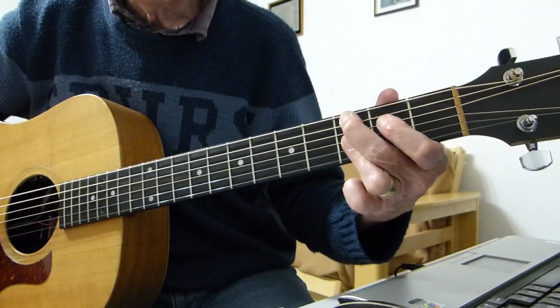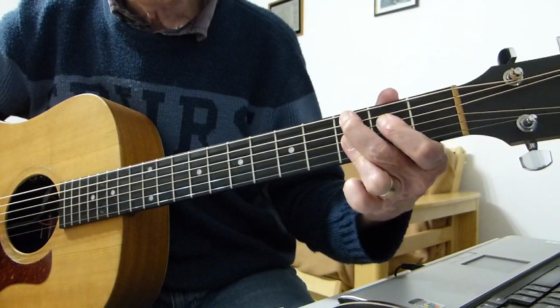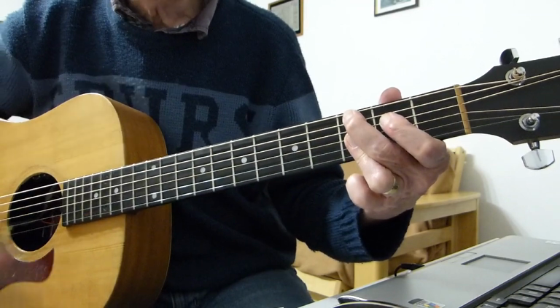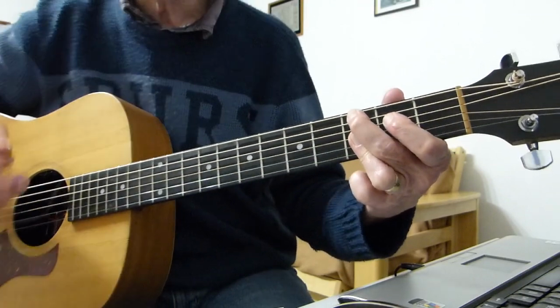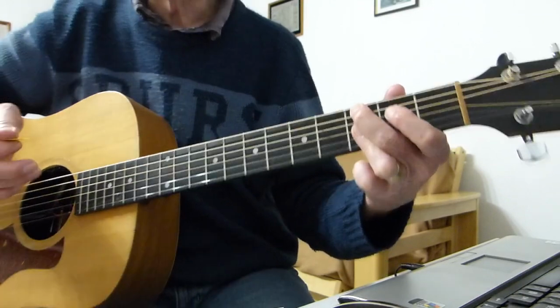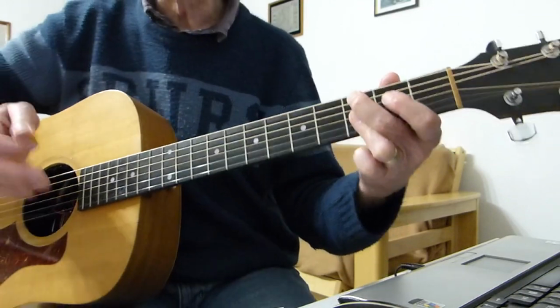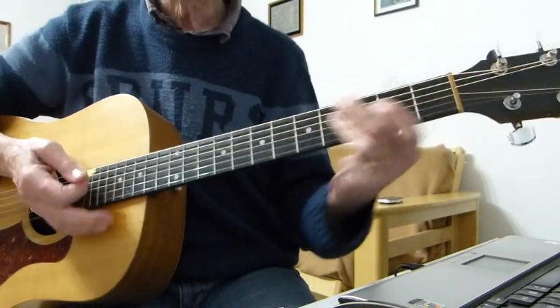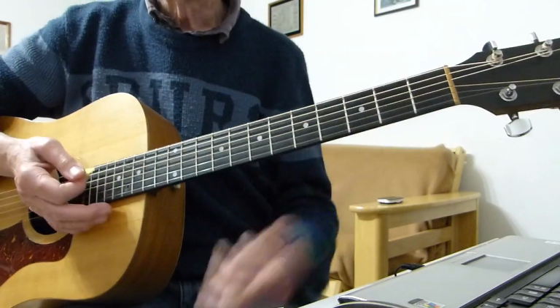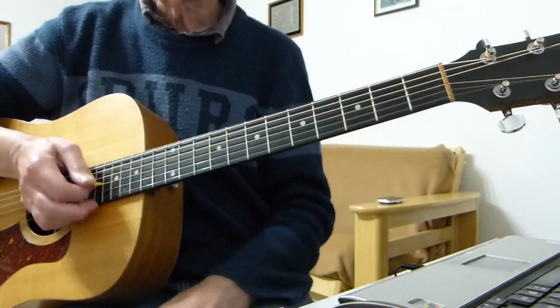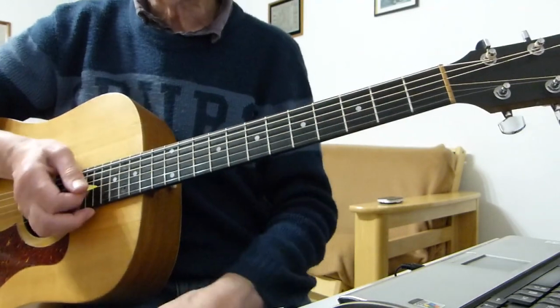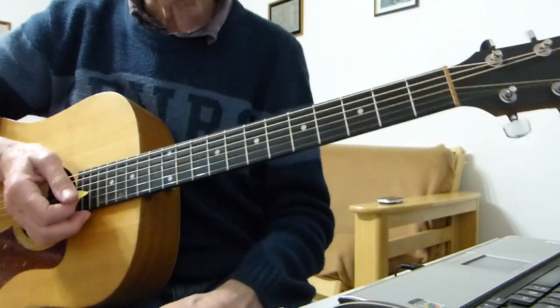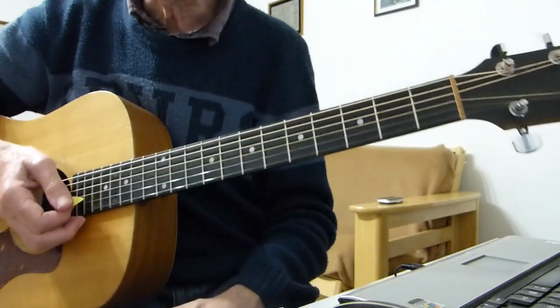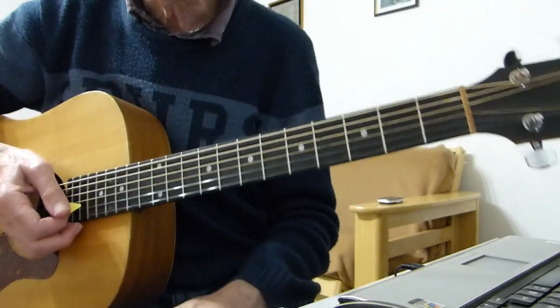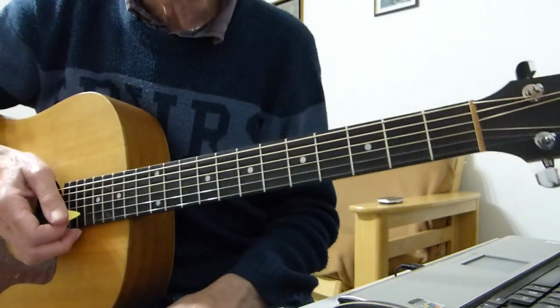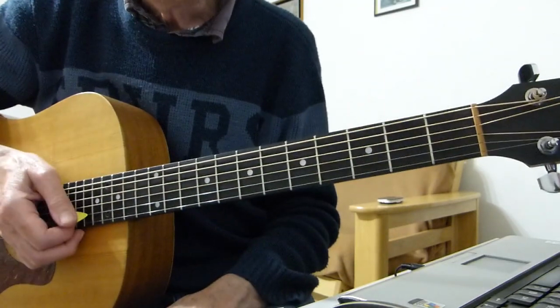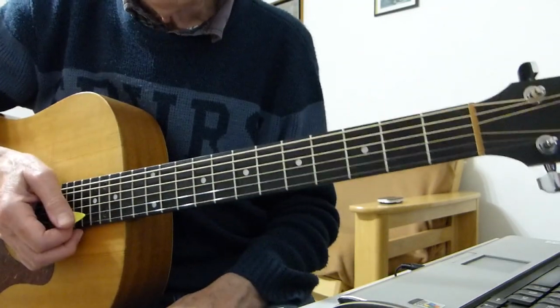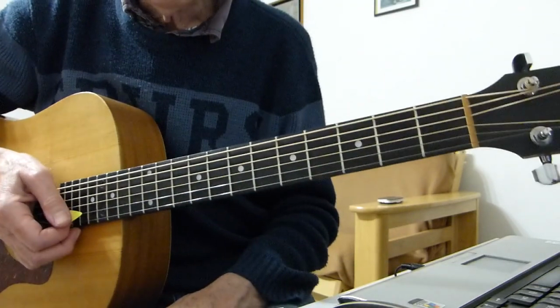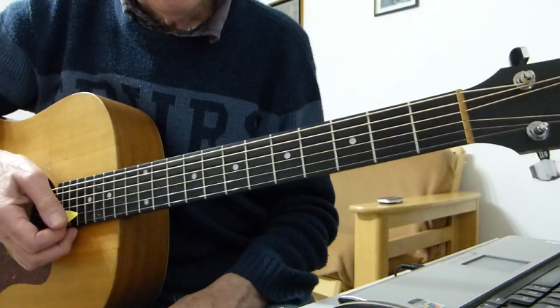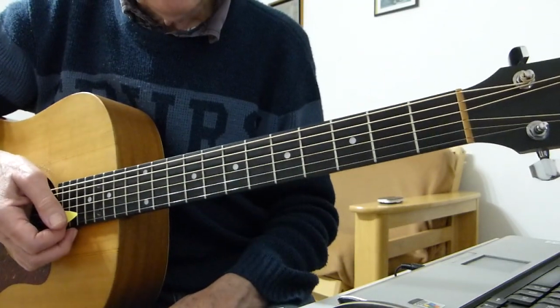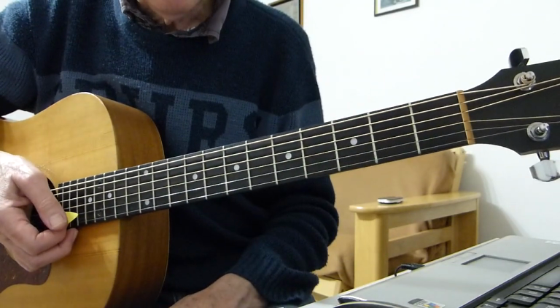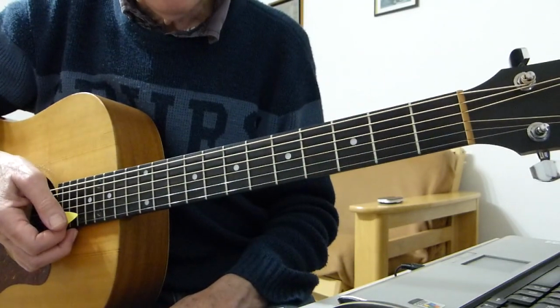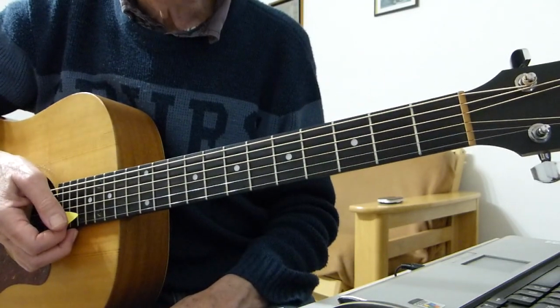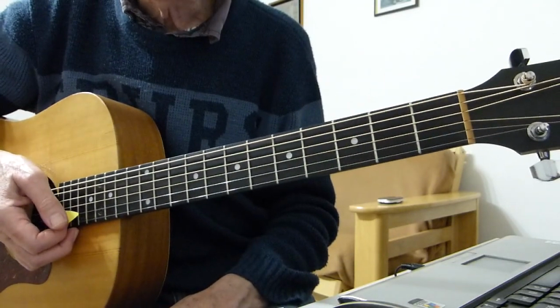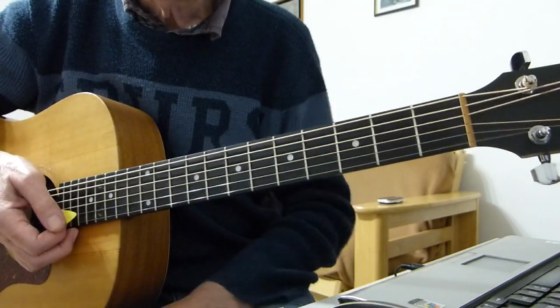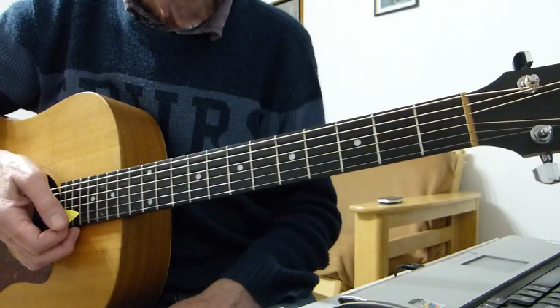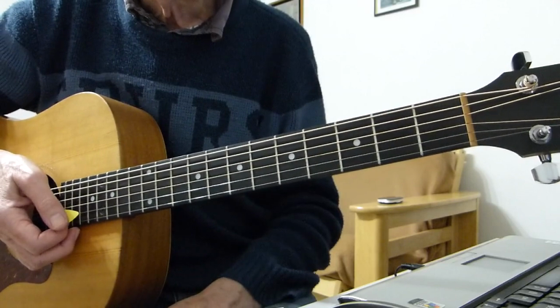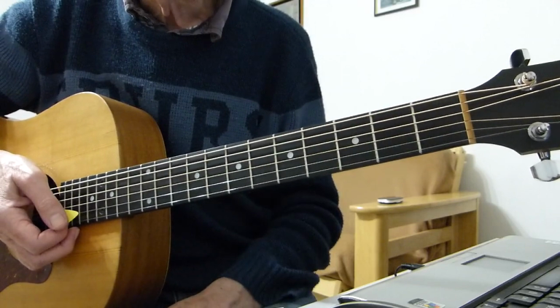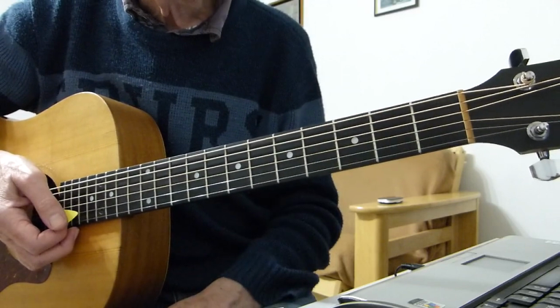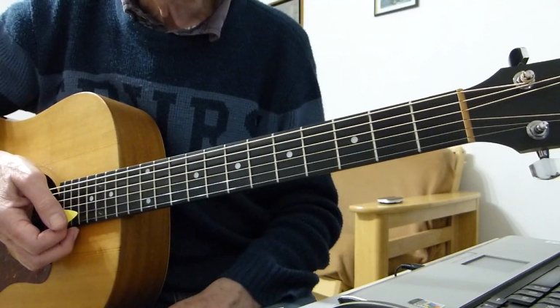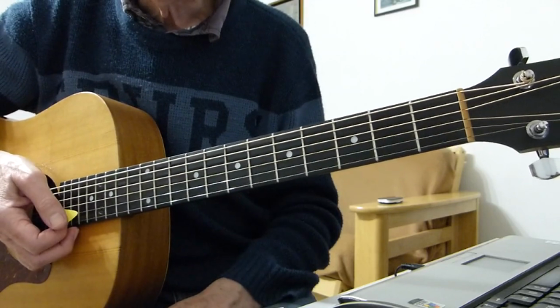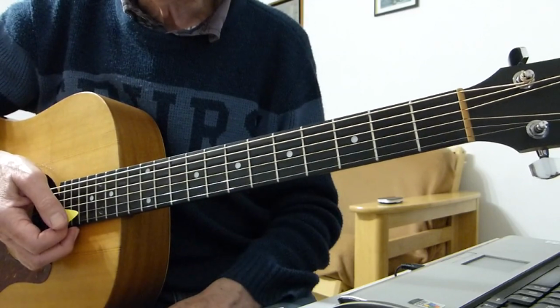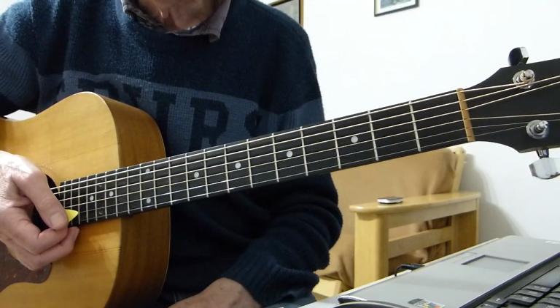Okay, something like that. Well there you have it boys and girls — hopefully that will help you play that song, and I'll see you in the next video.